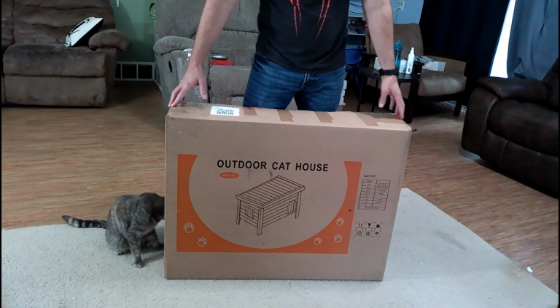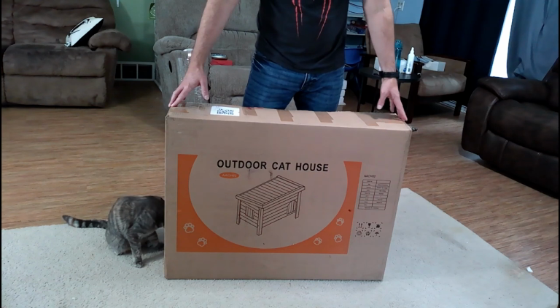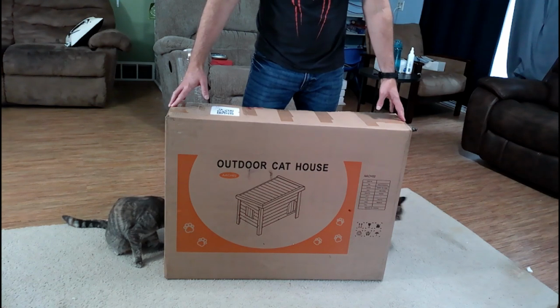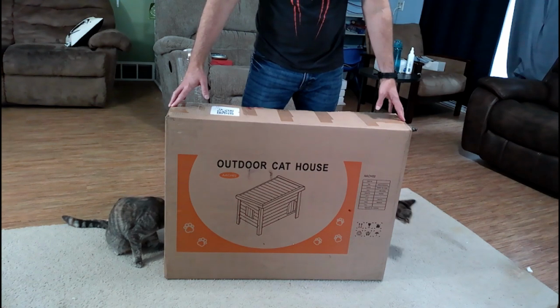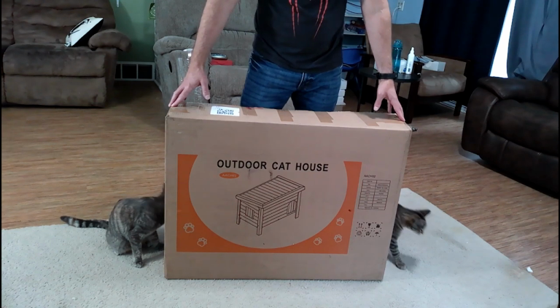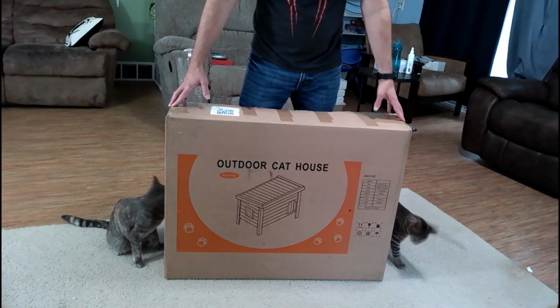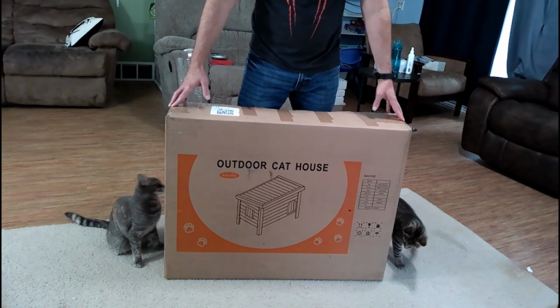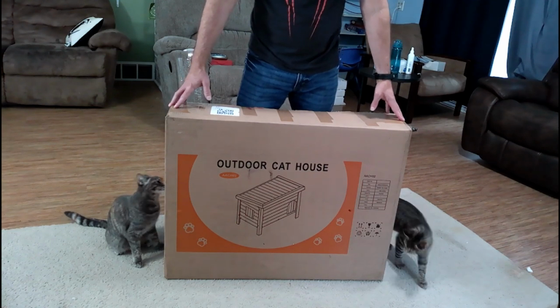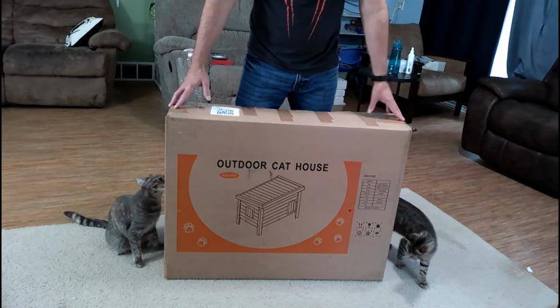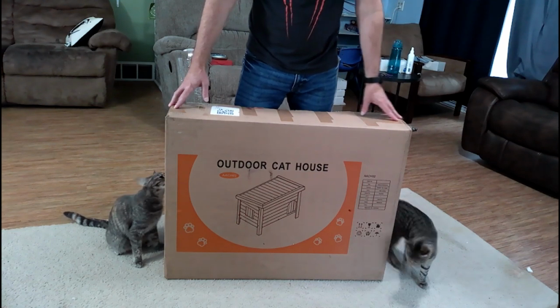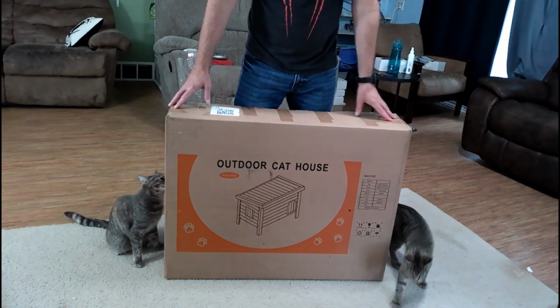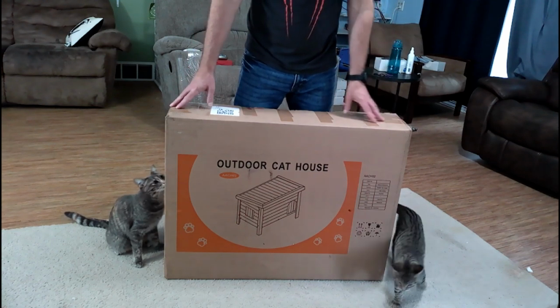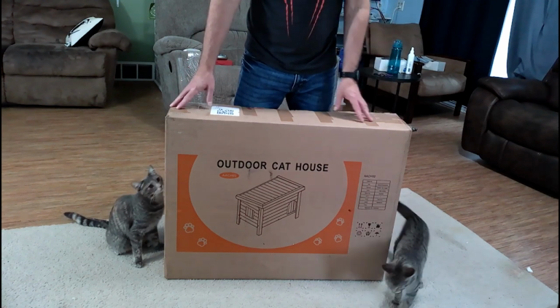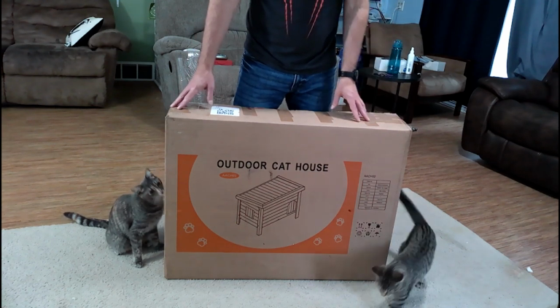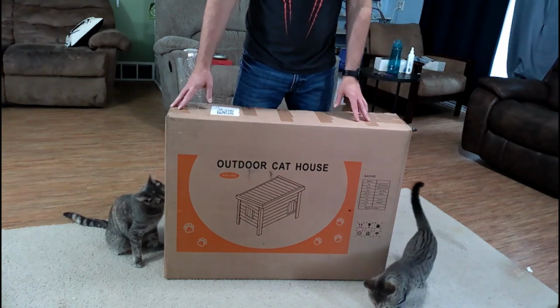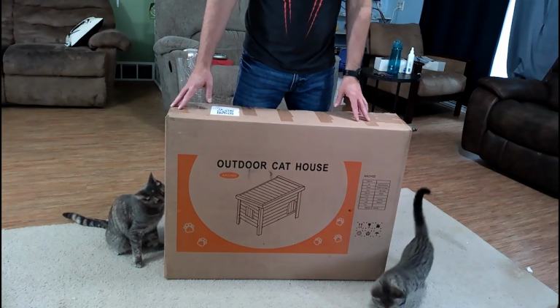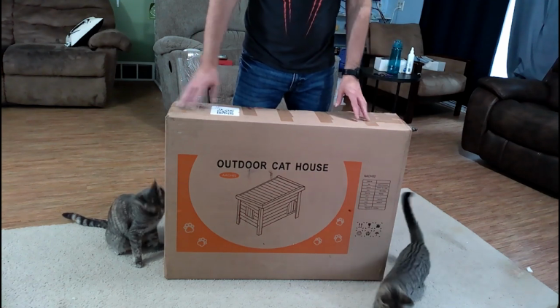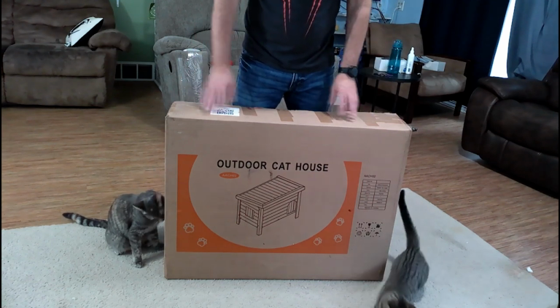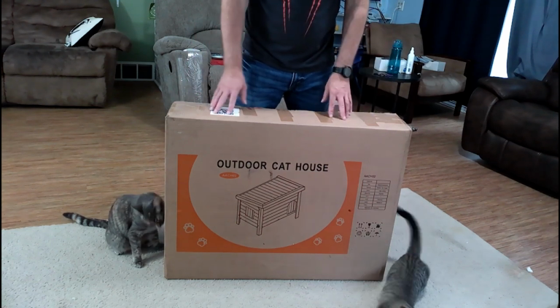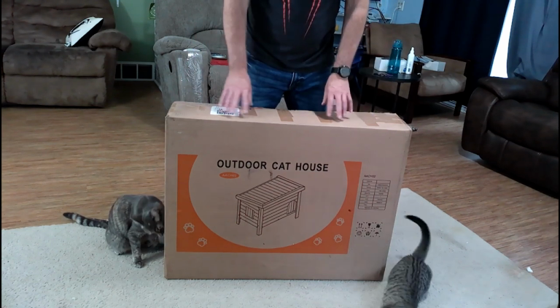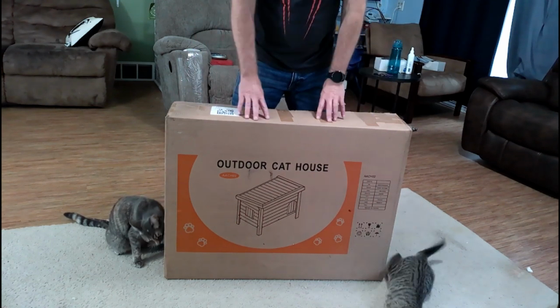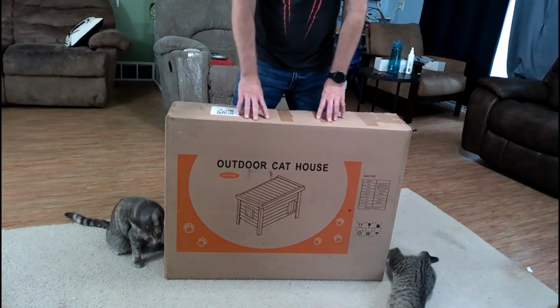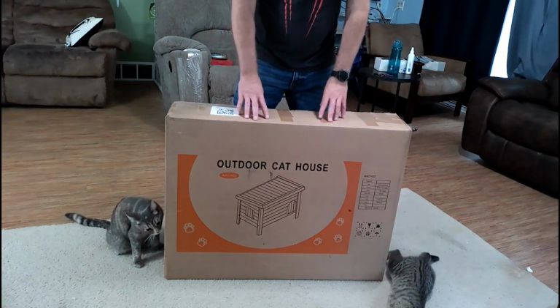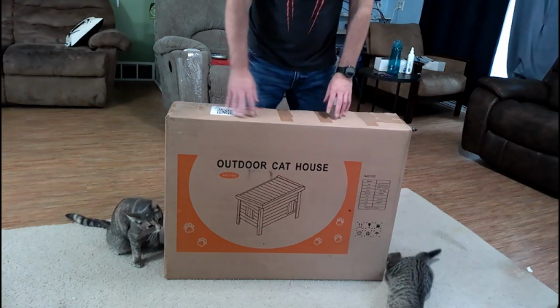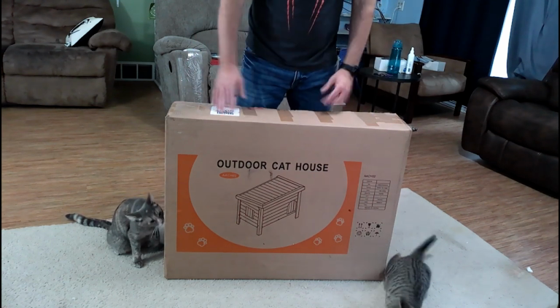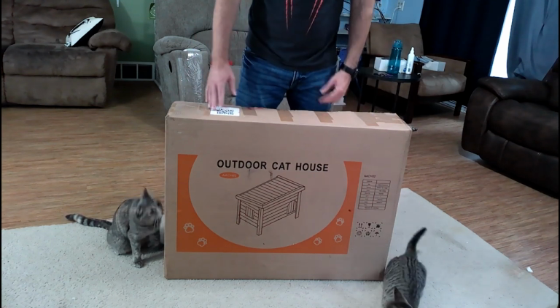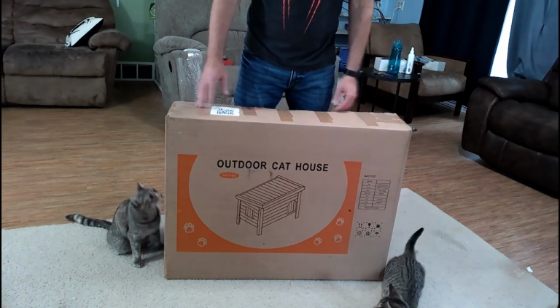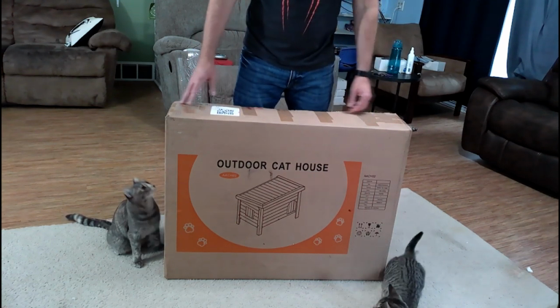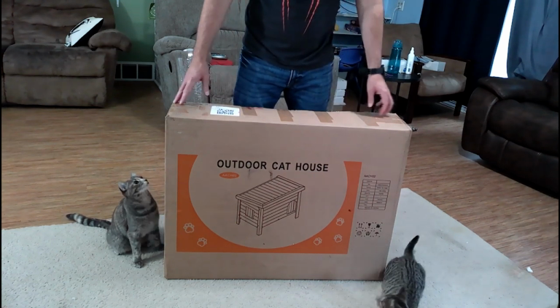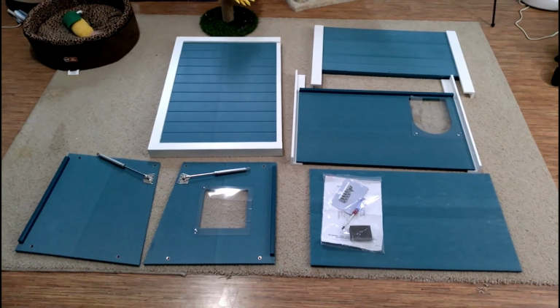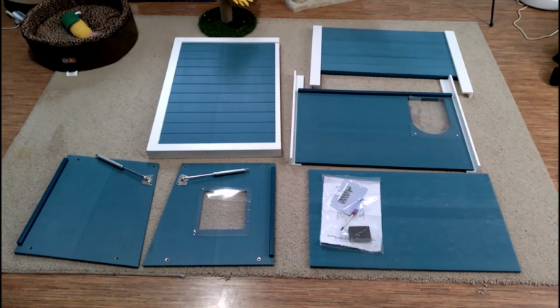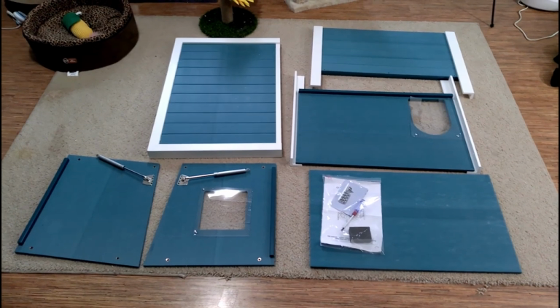Hi! We got a new cat house. This comes from Akilpet. There's a link in the description.